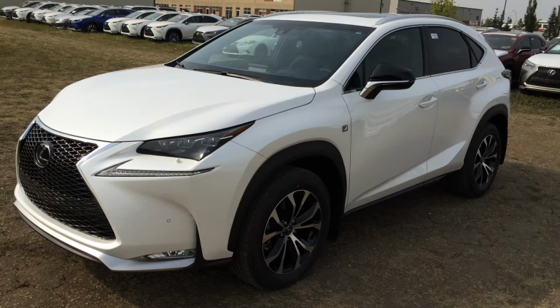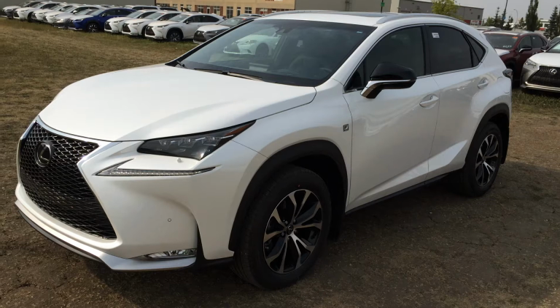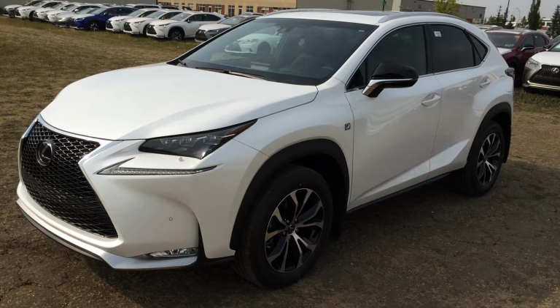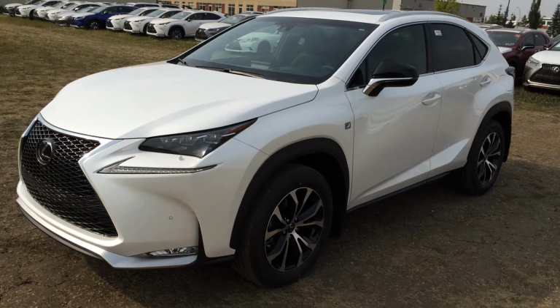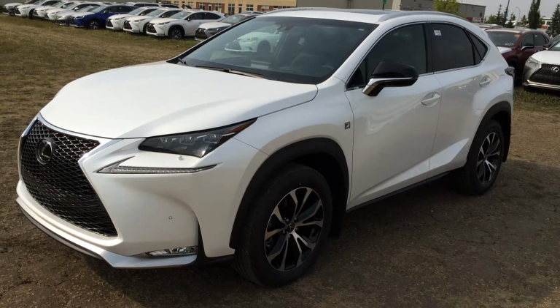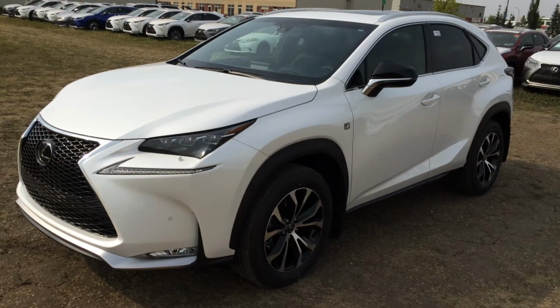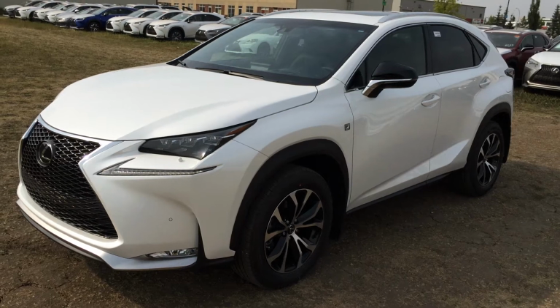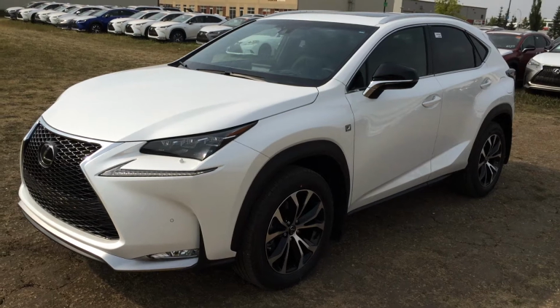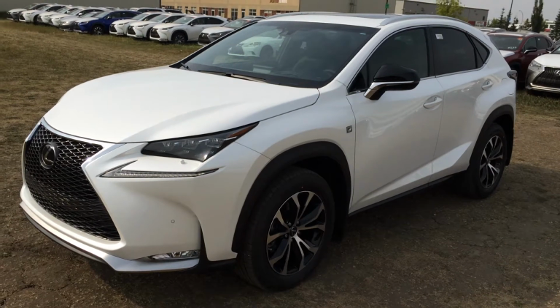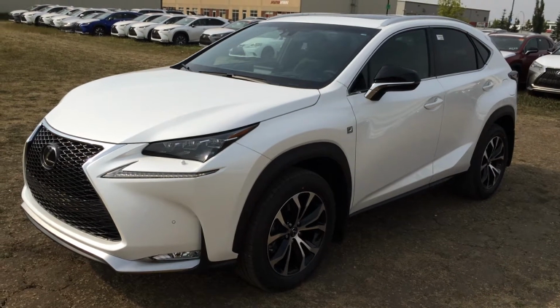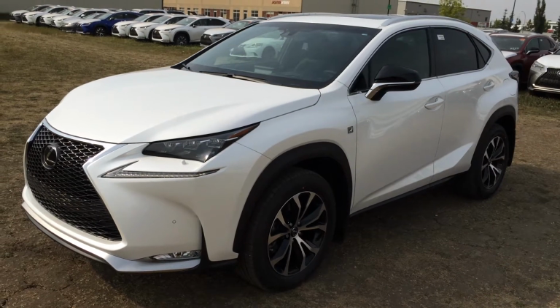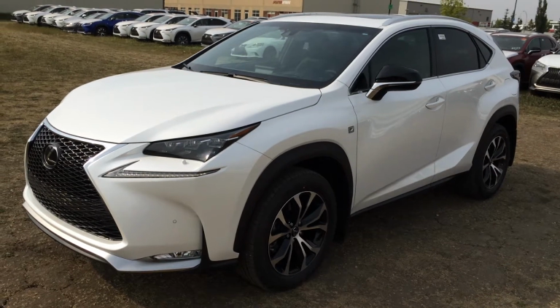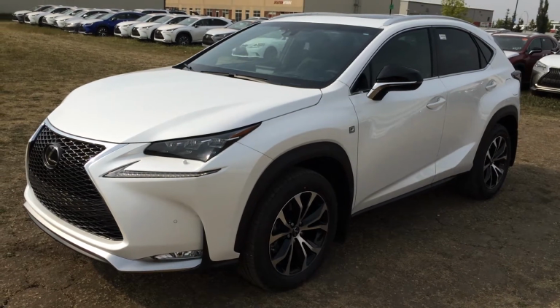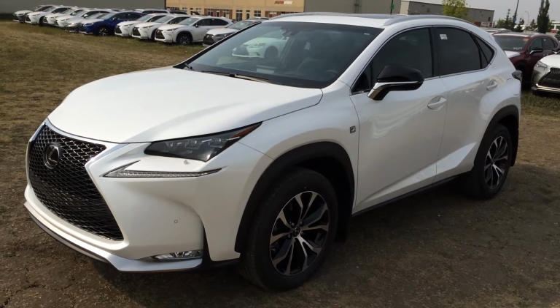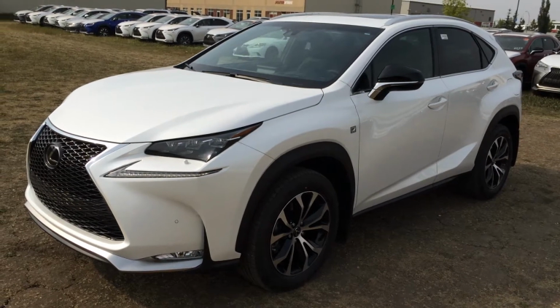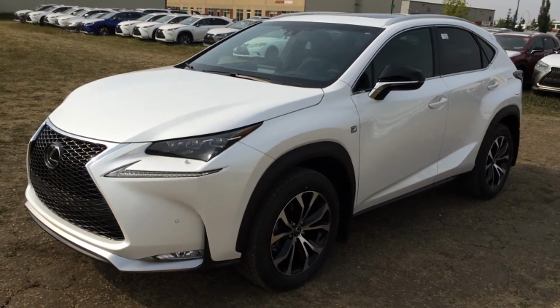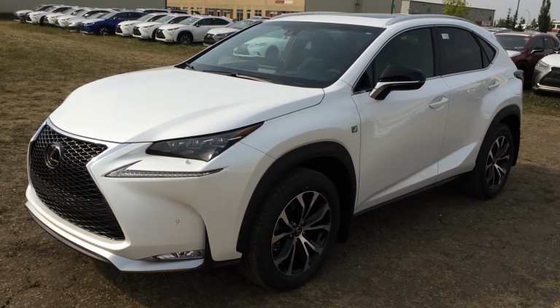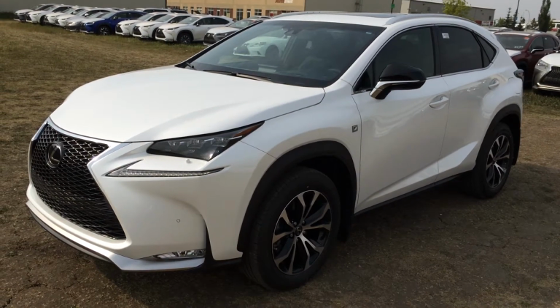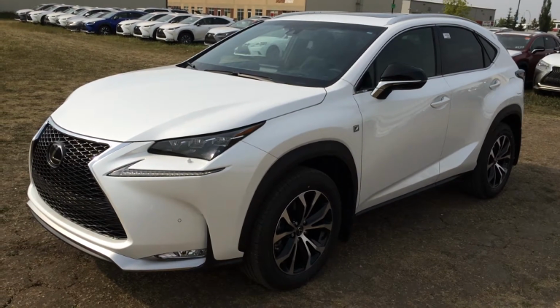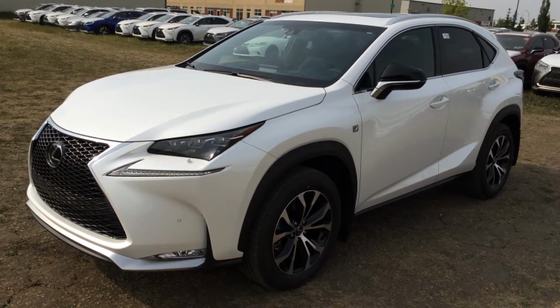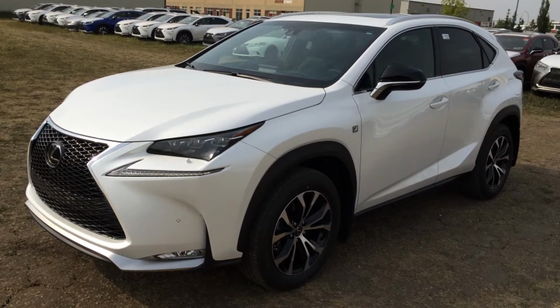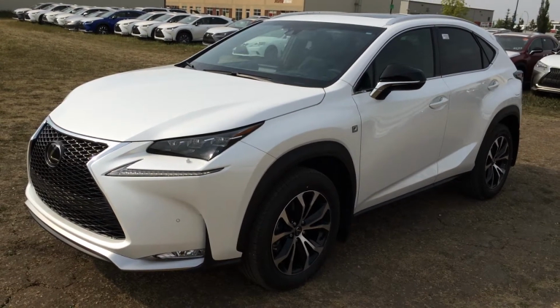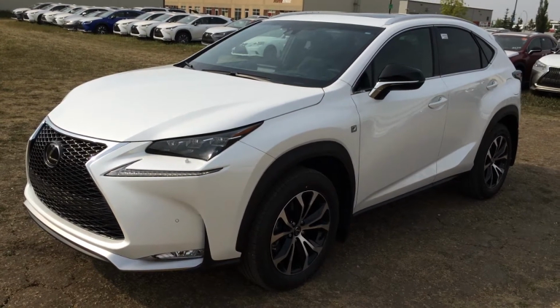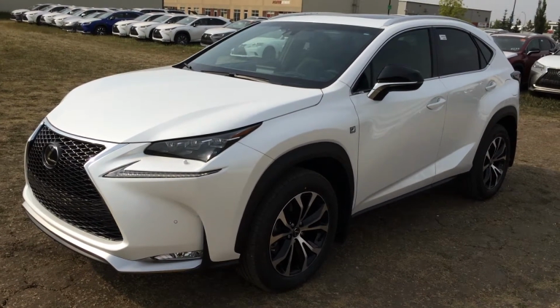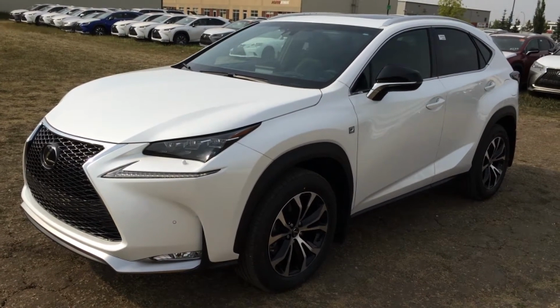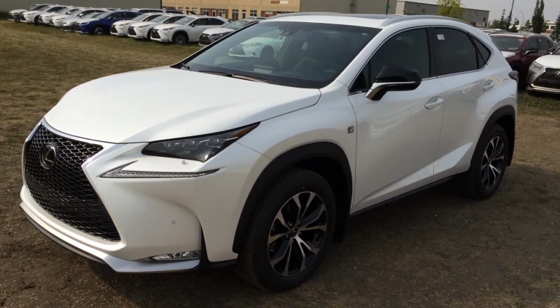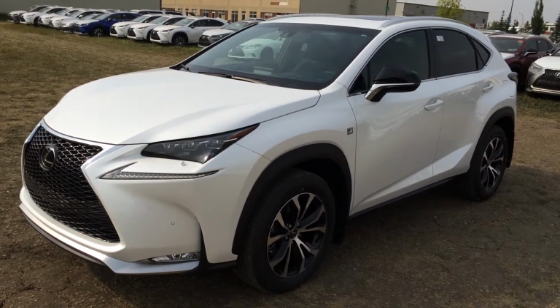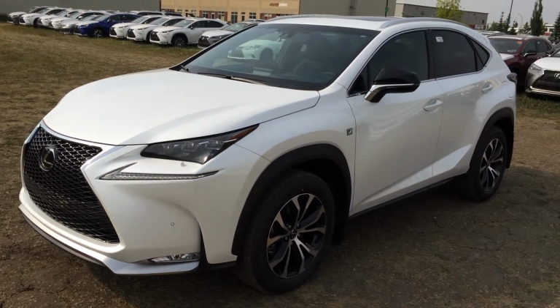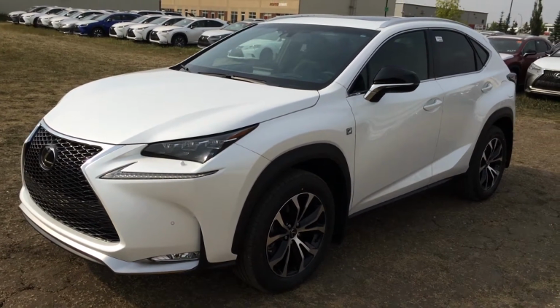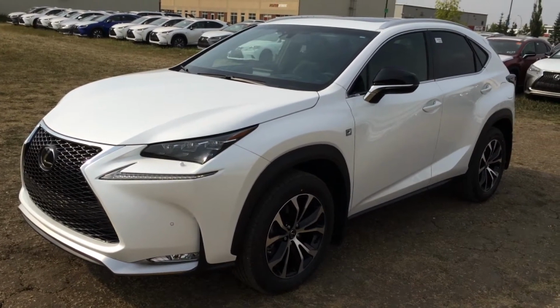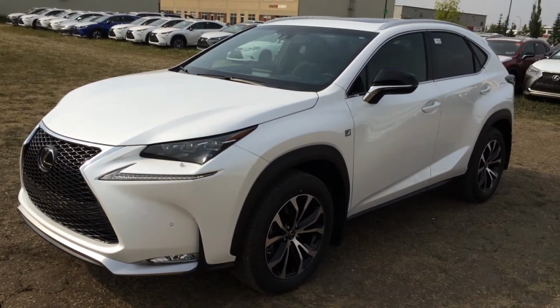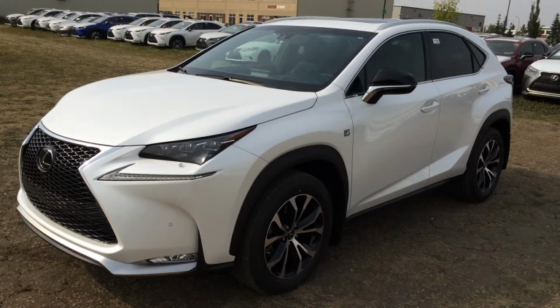Welcome to Lexus Edmonton. We are located off 111th Ave and 170th Street in Edmonton, Alberta, Canada.